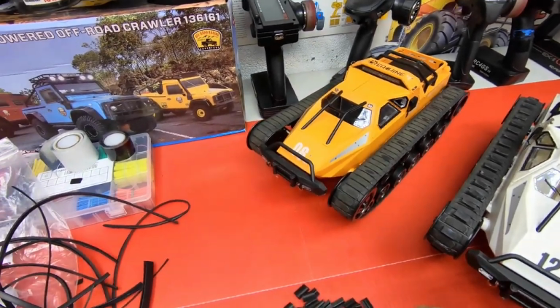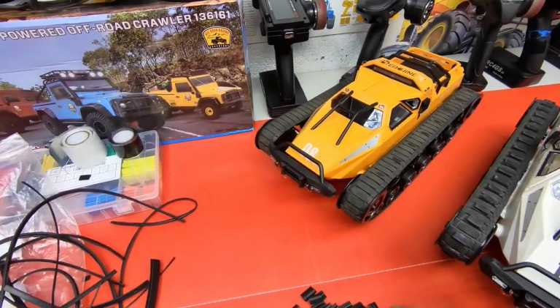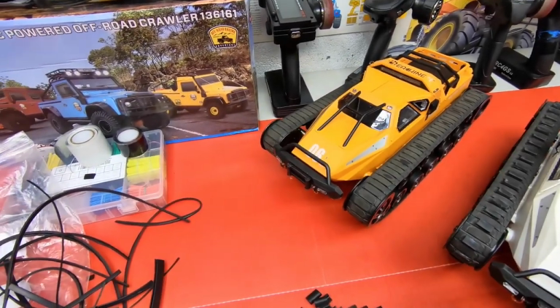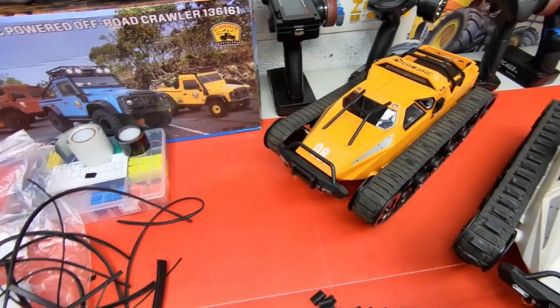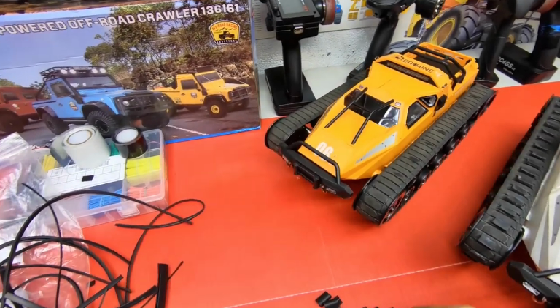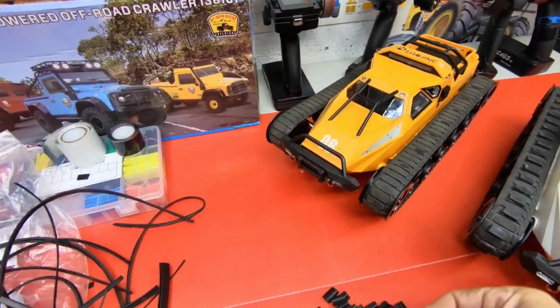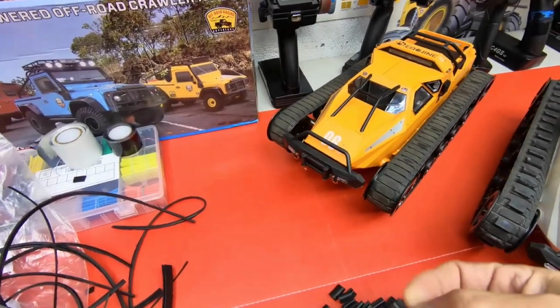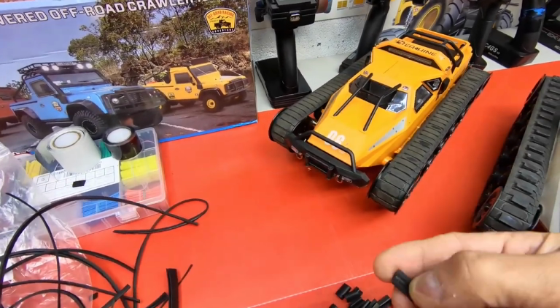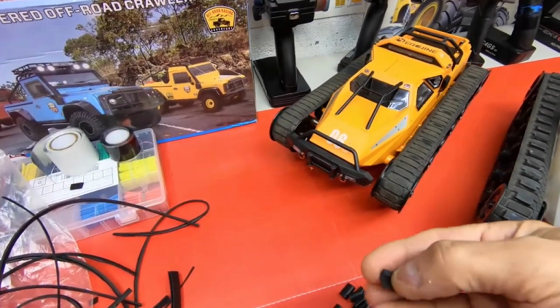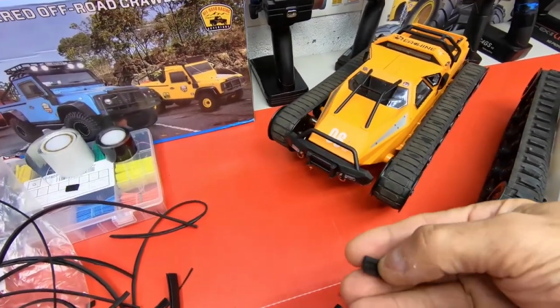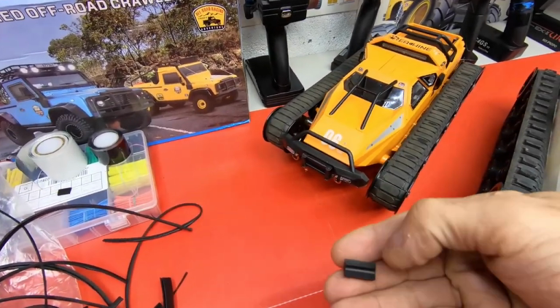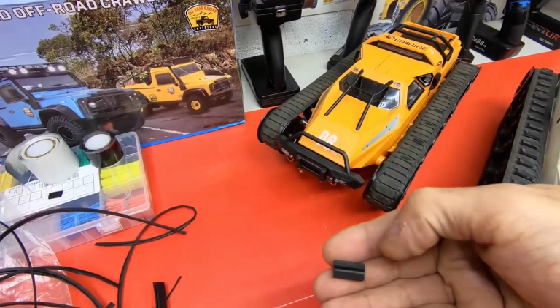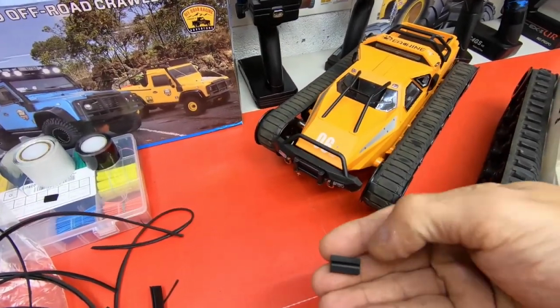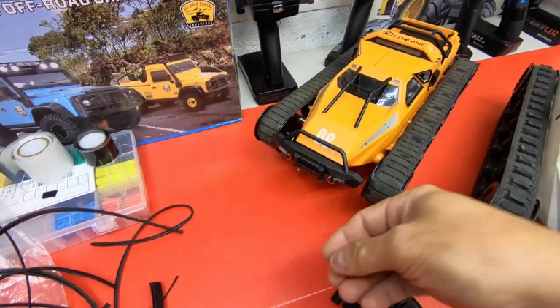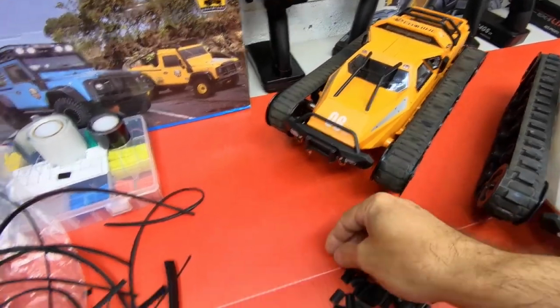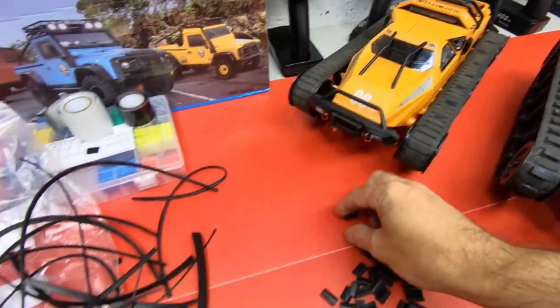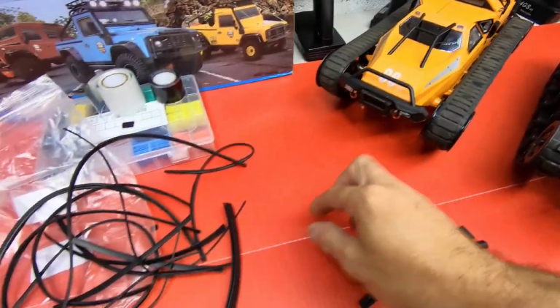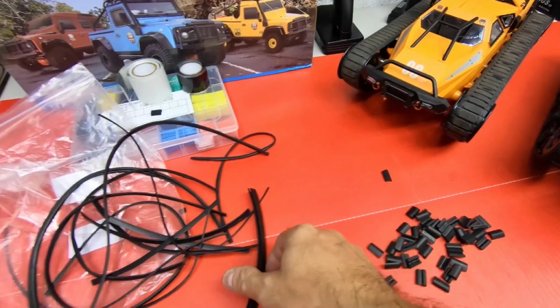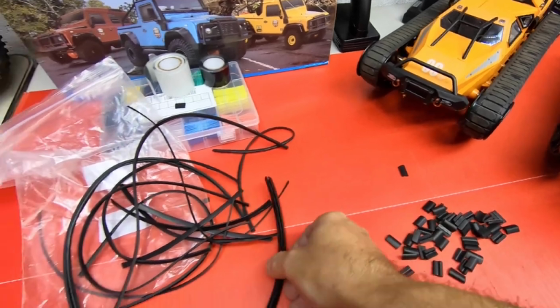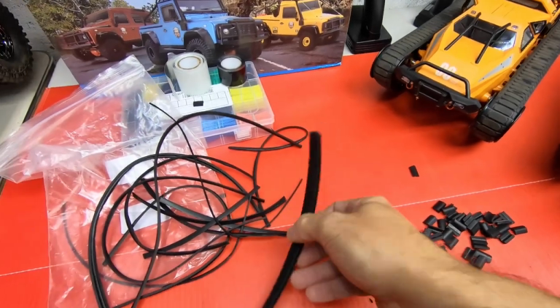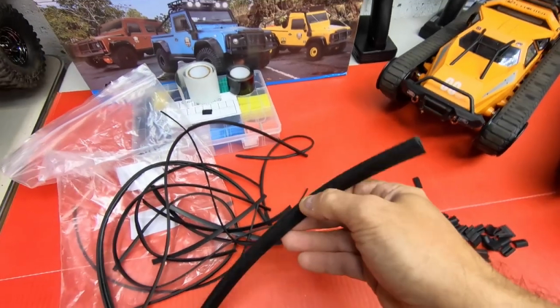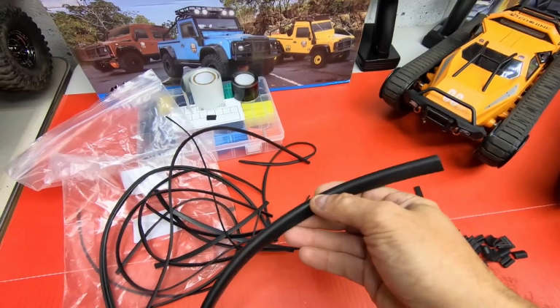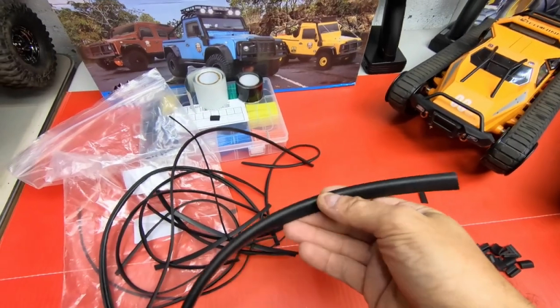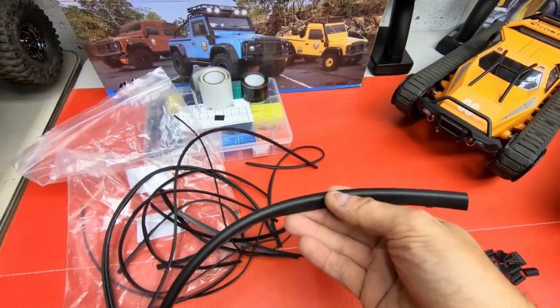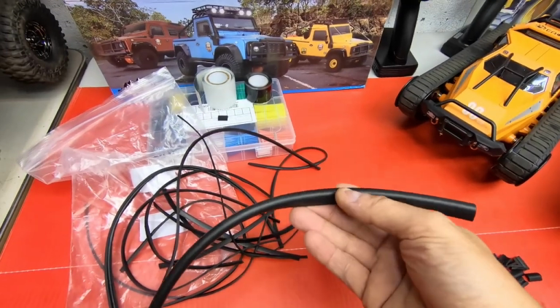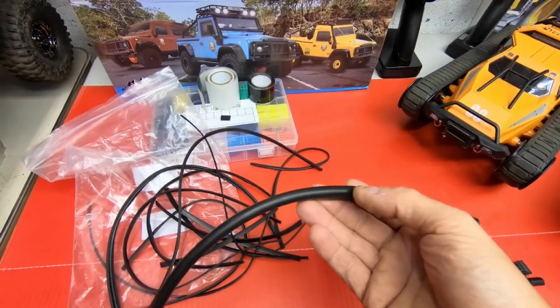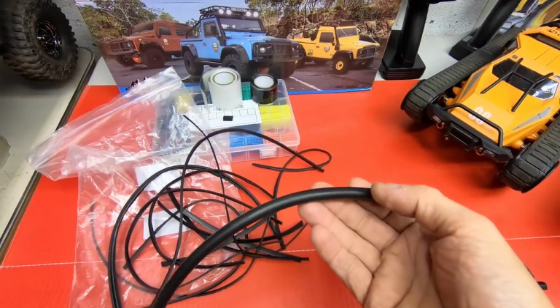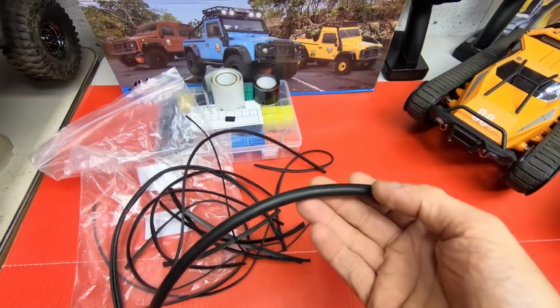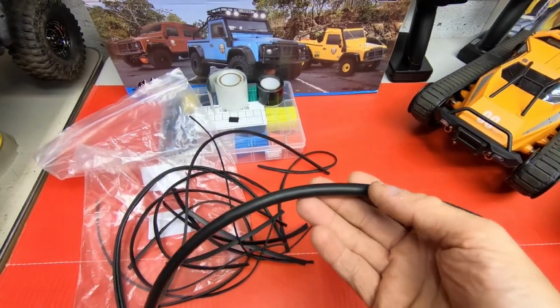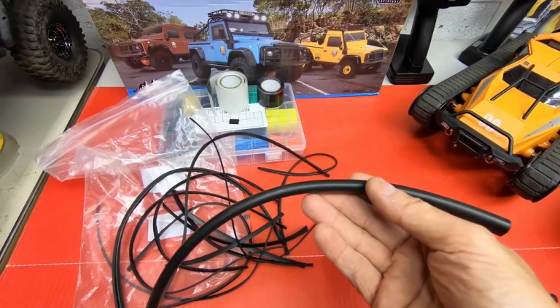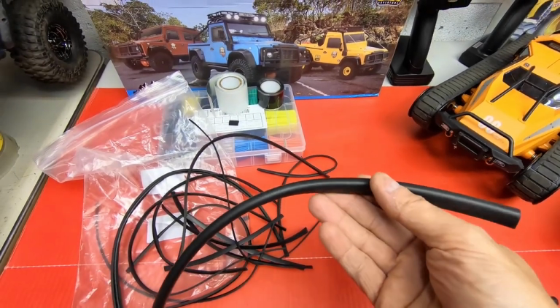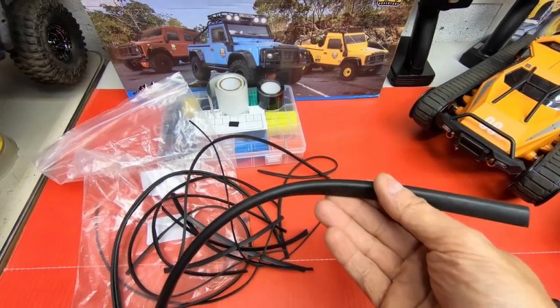I pre-cut out this stuff here. This is the U-channel, rubber U-channel.